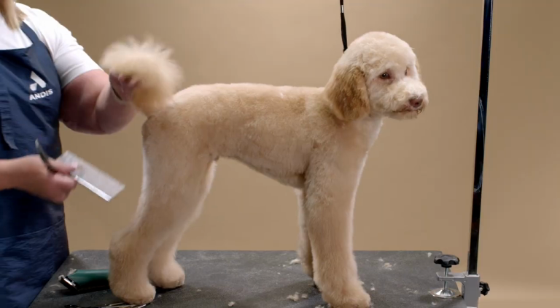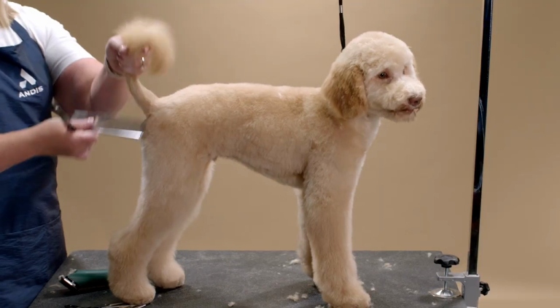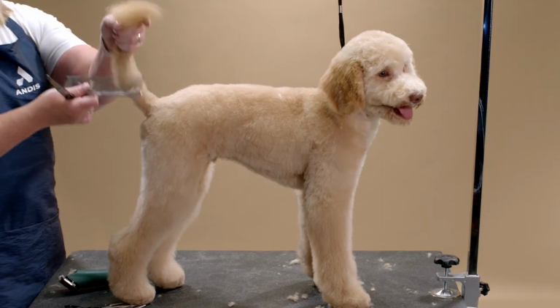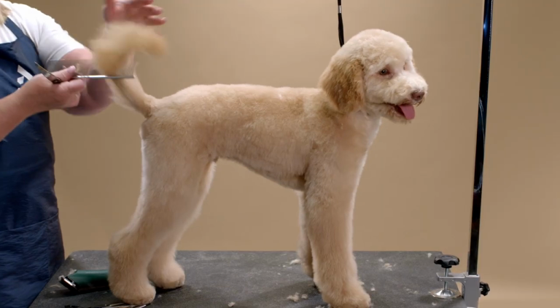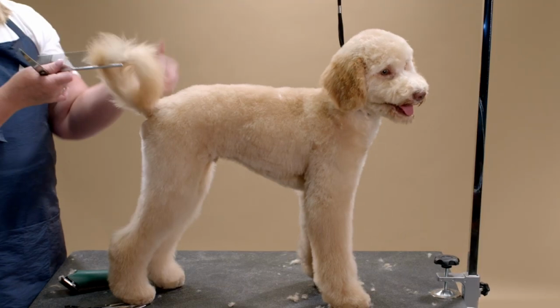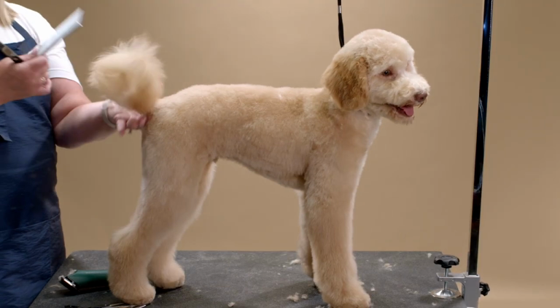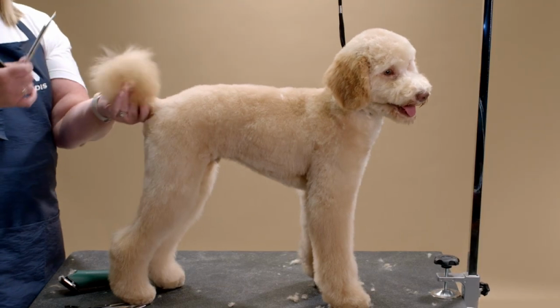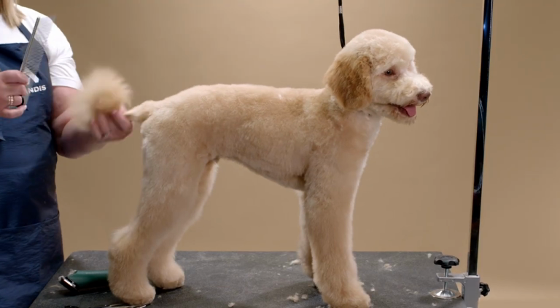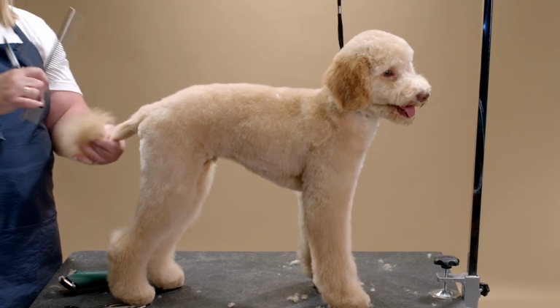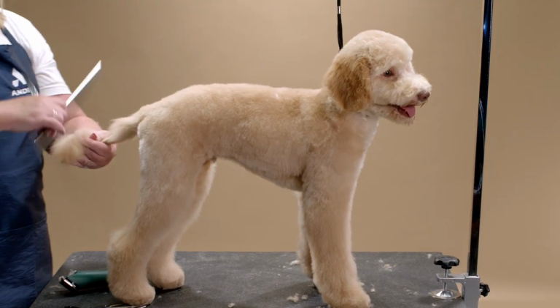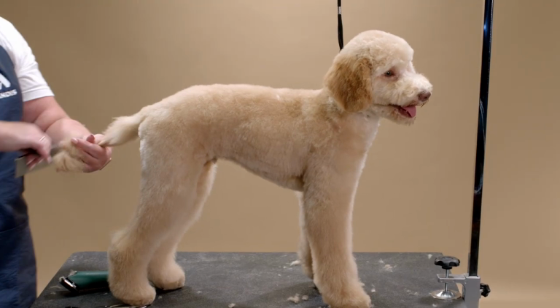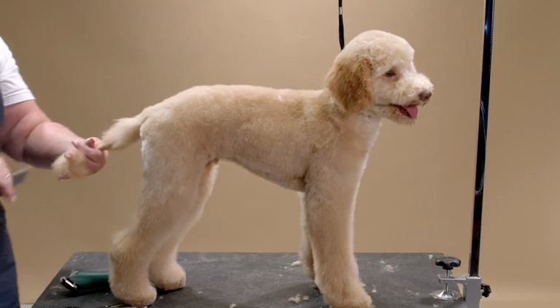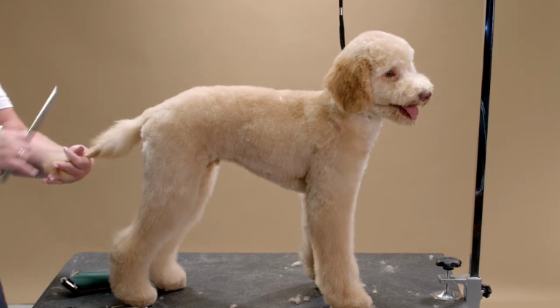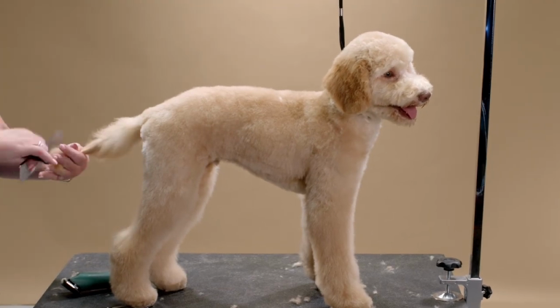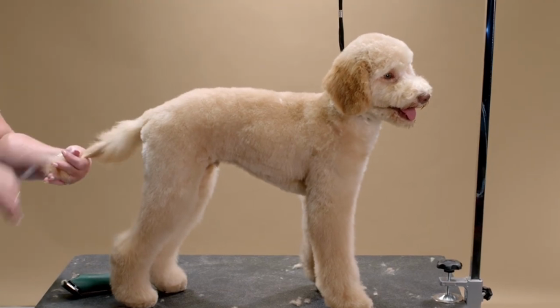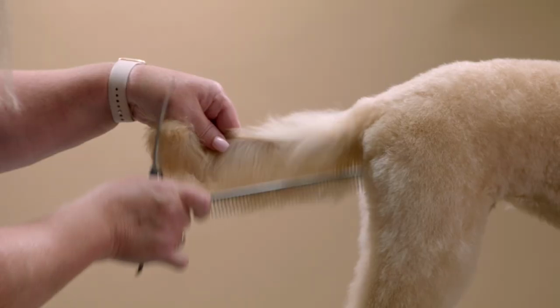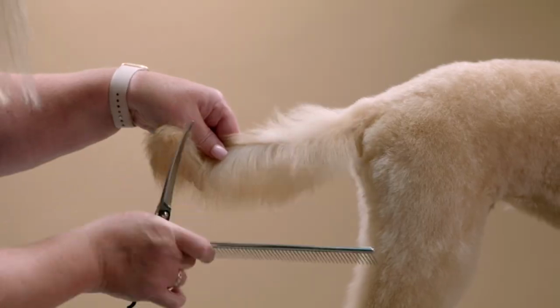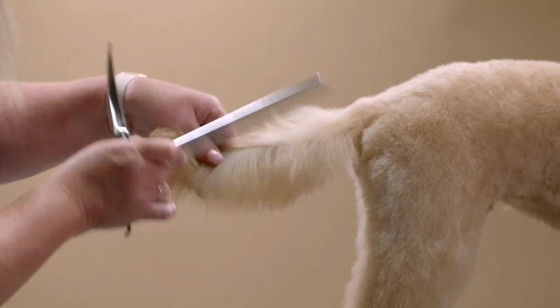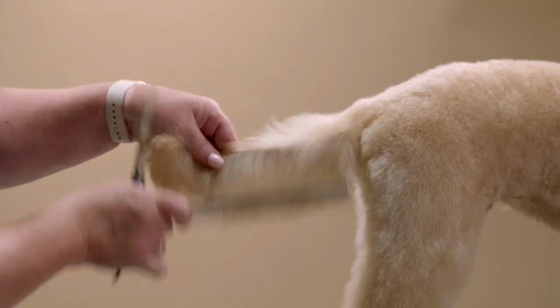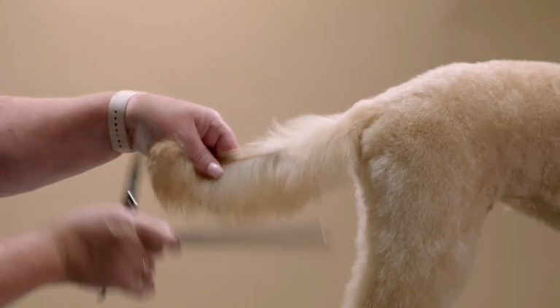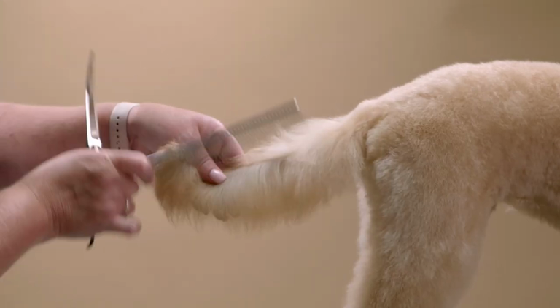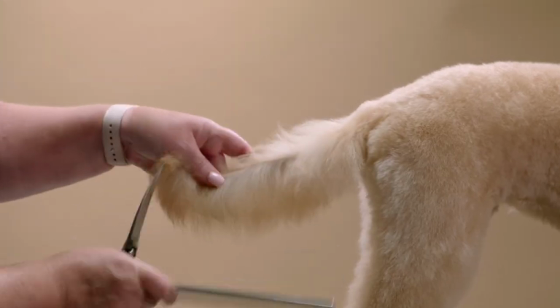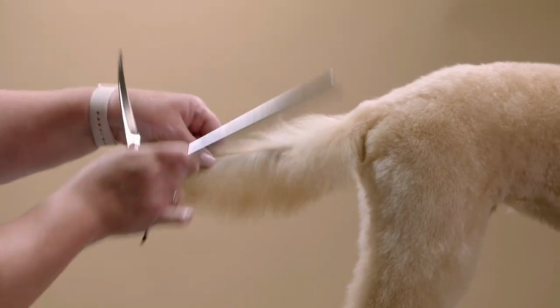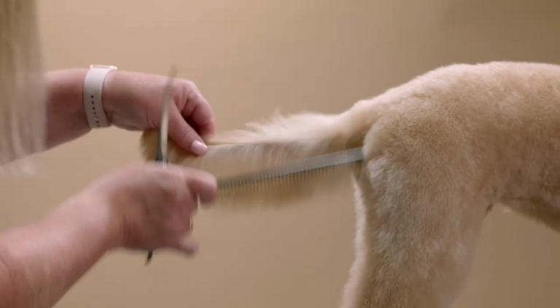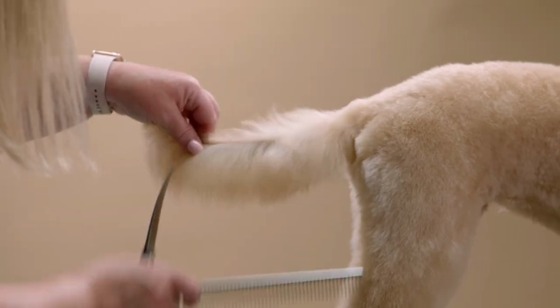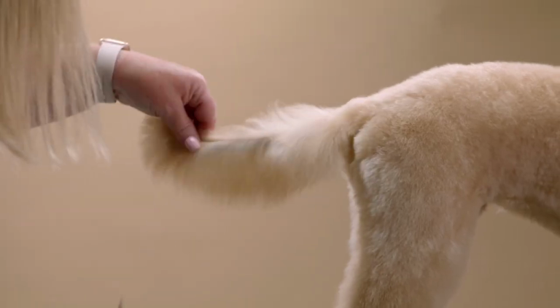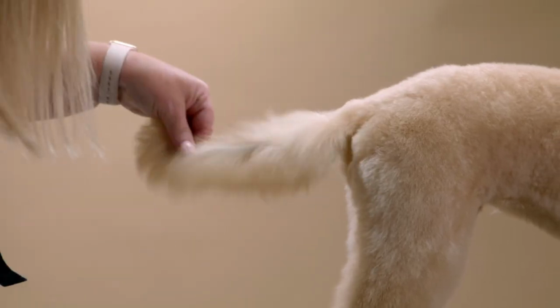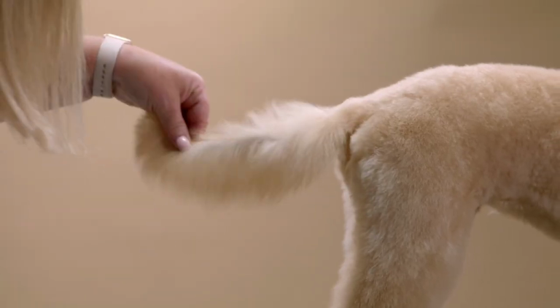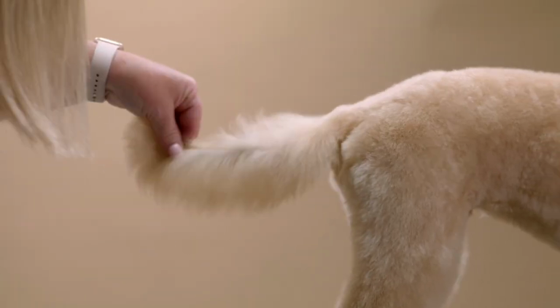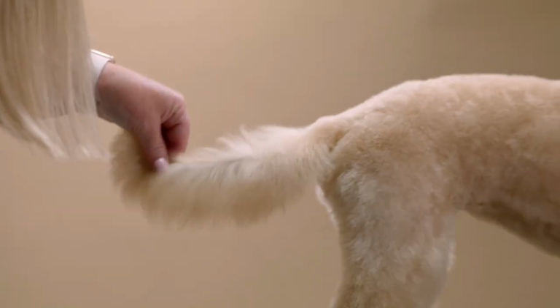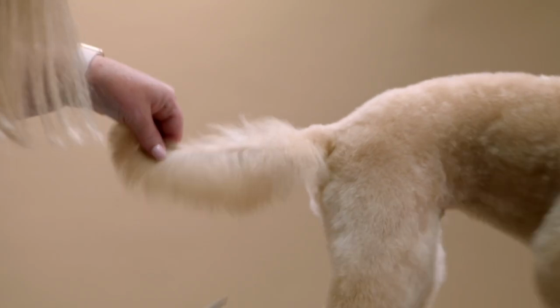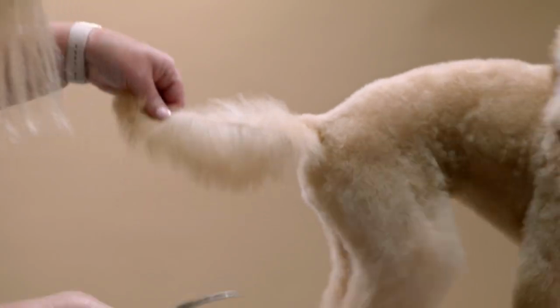For the tail, I will hold the tail straight out, comb the hair down toward the table, and shape.